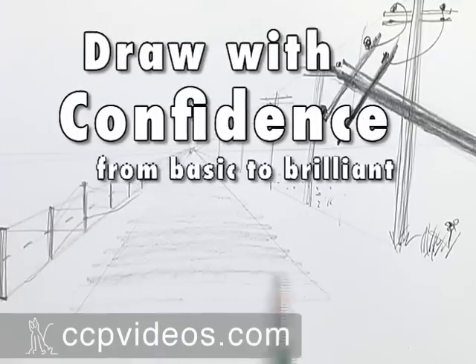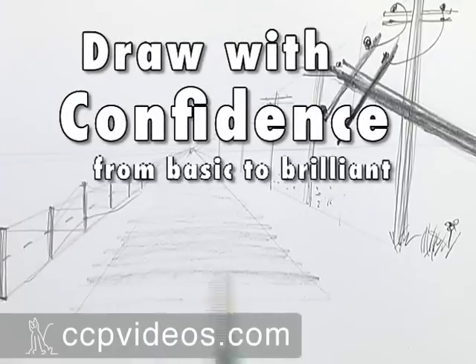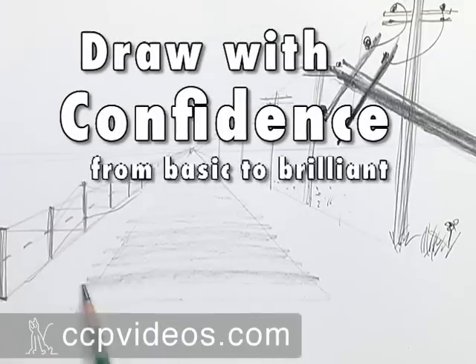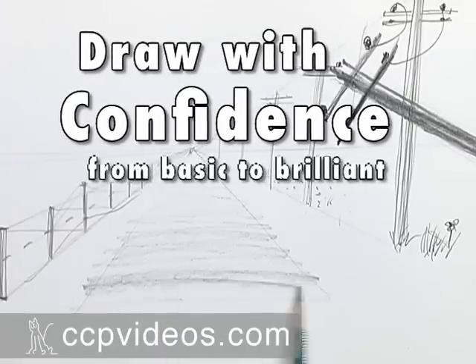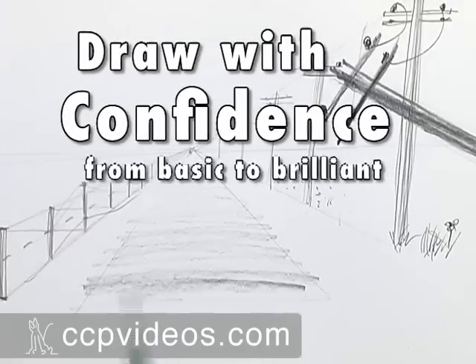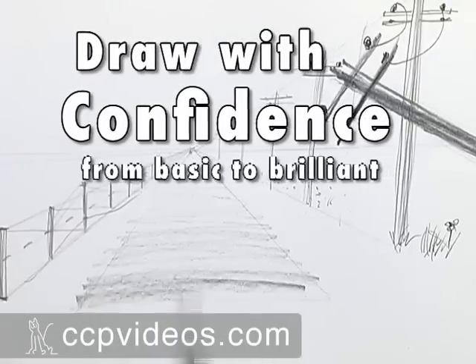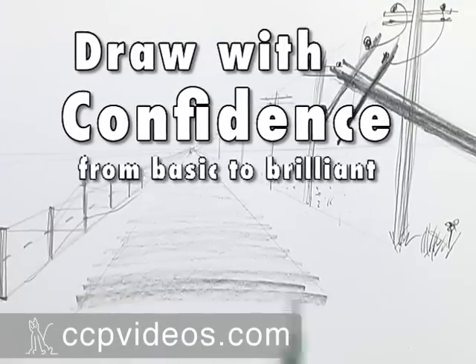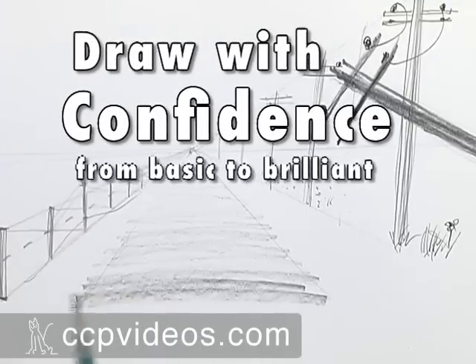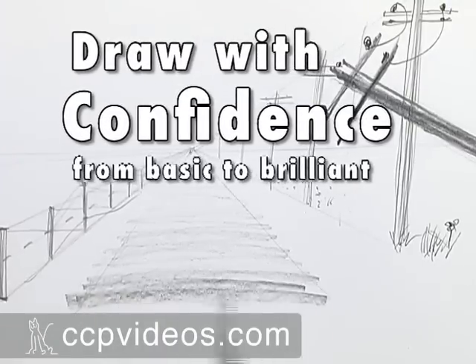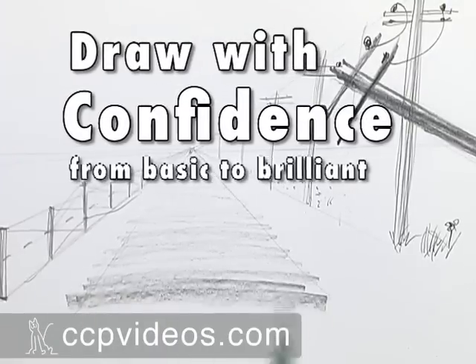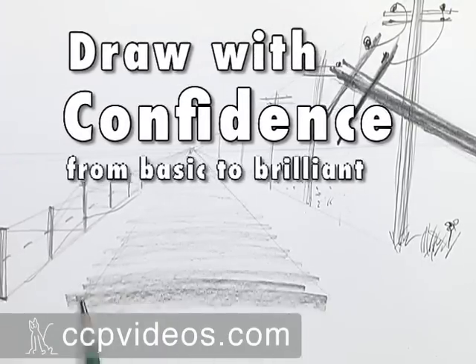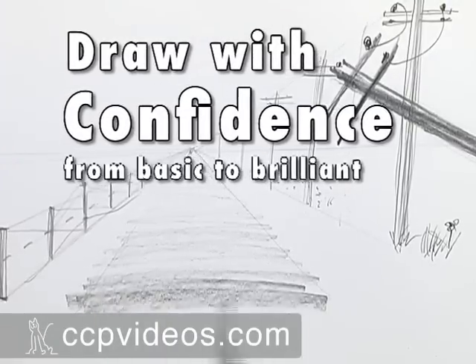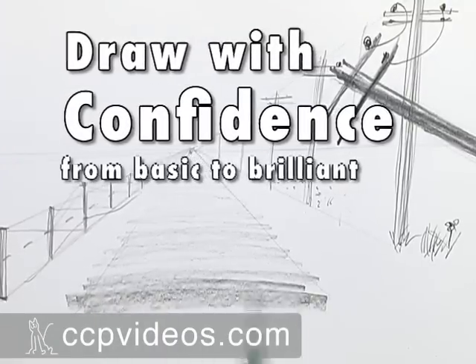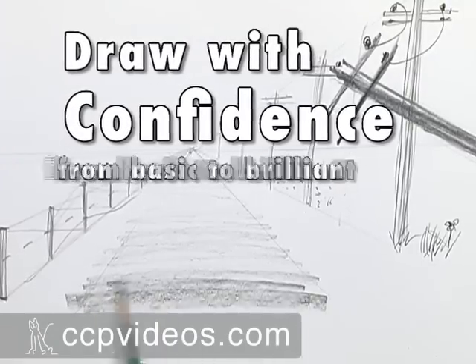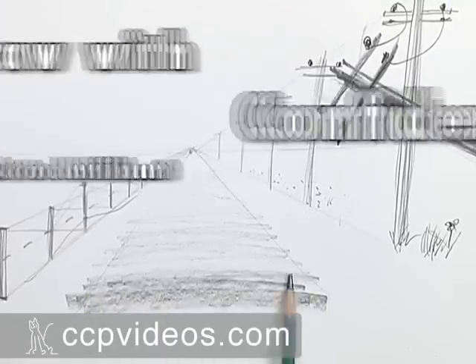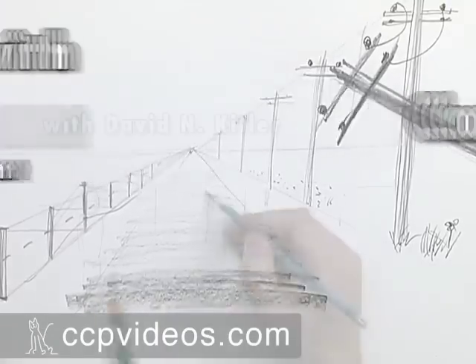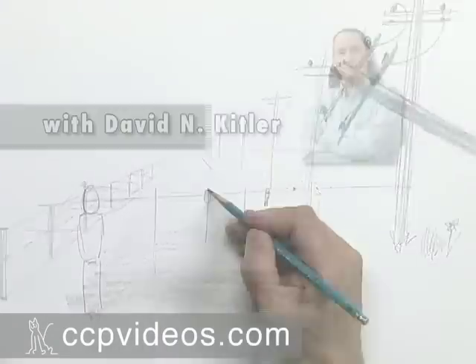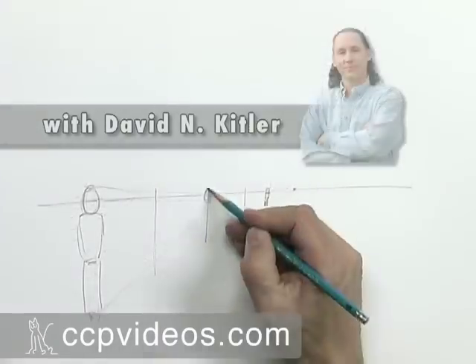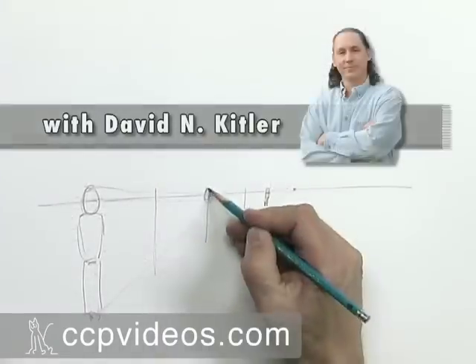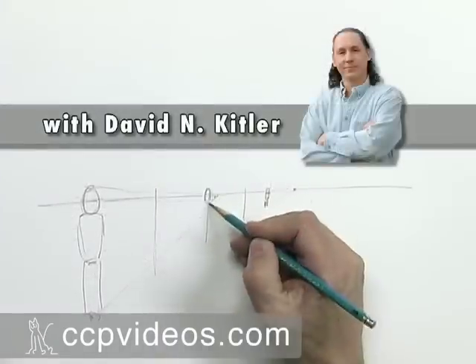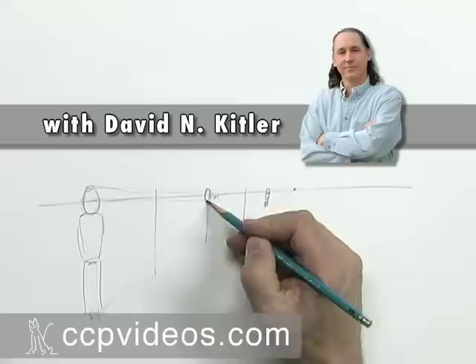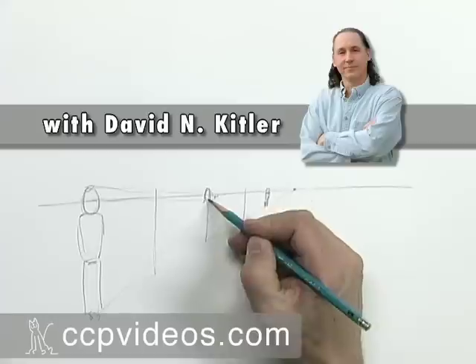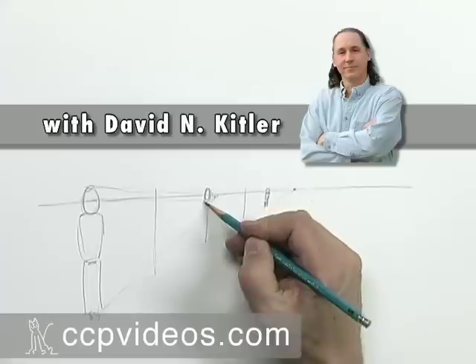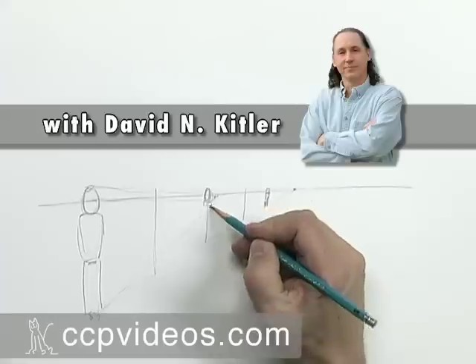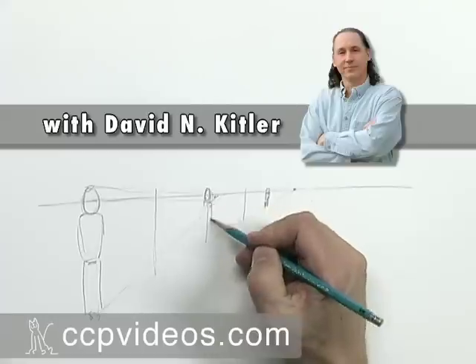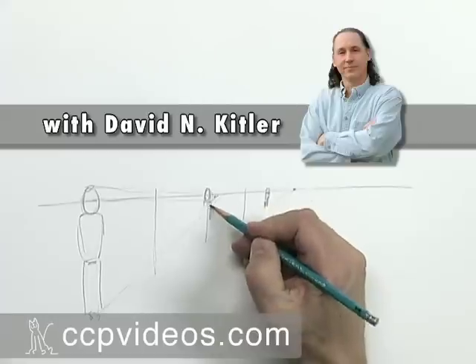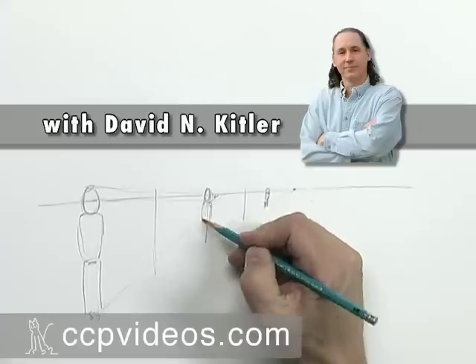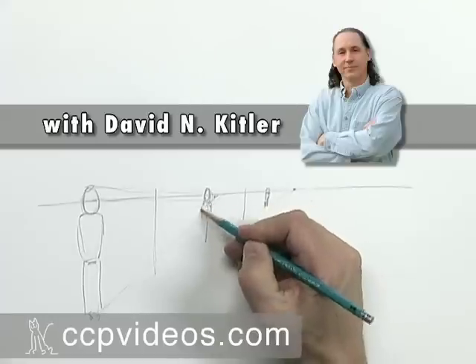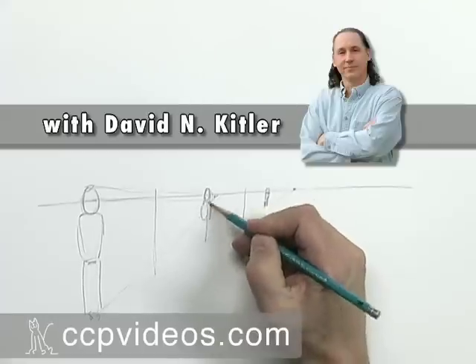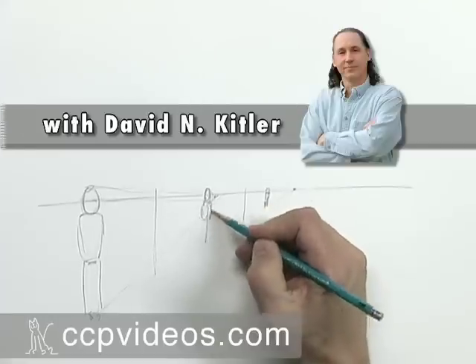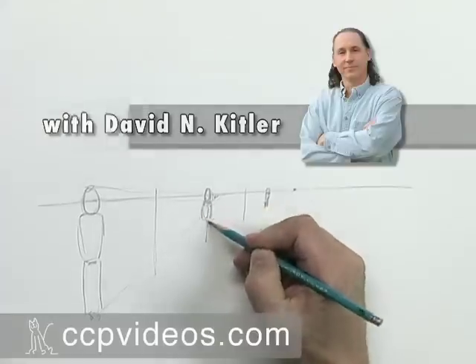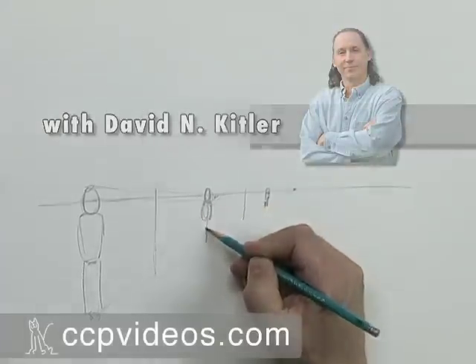To strengthen your artistic foundations, join David Kittler in Draw with Confidence, from basic to brilliant.